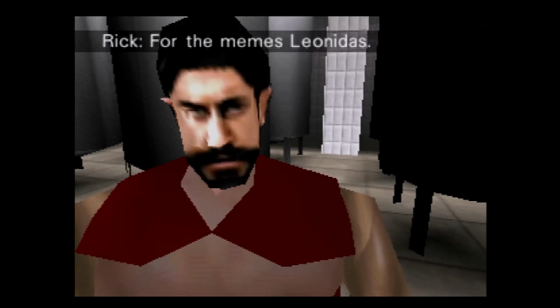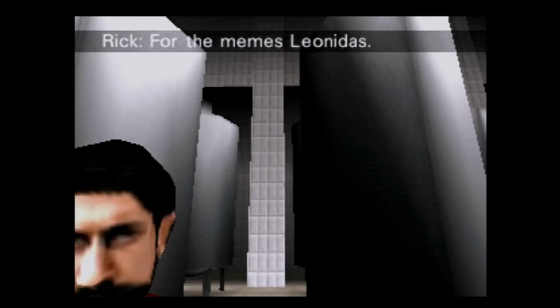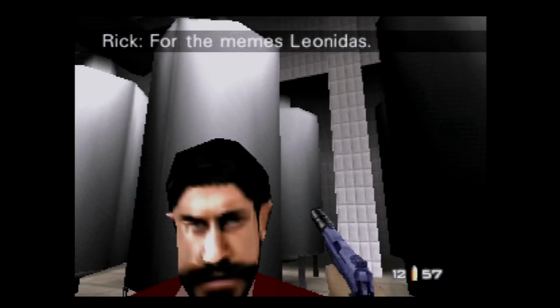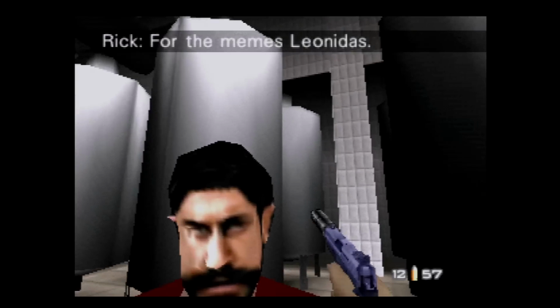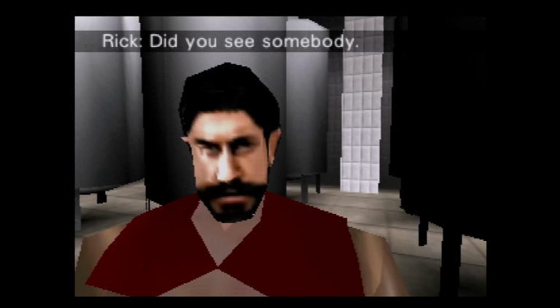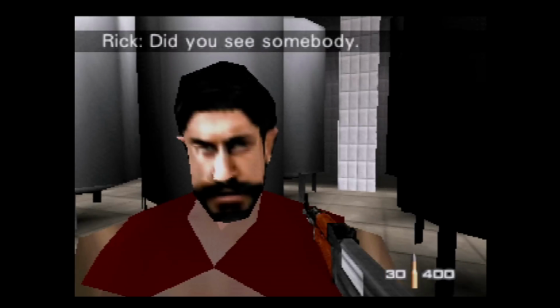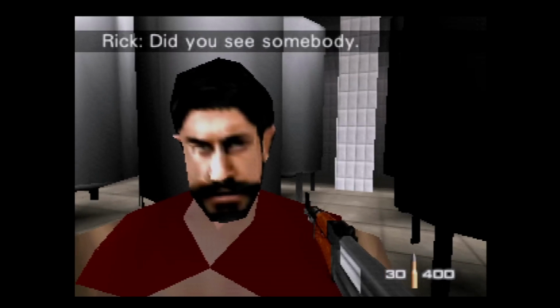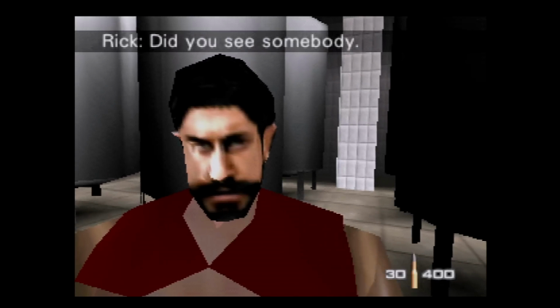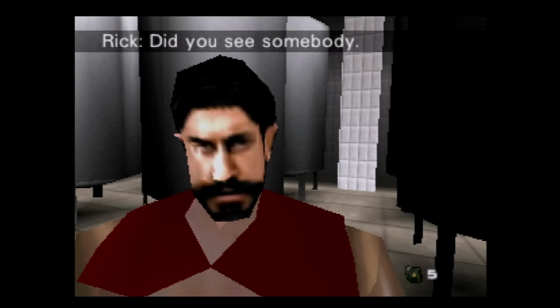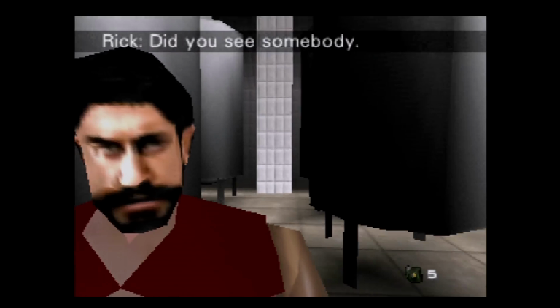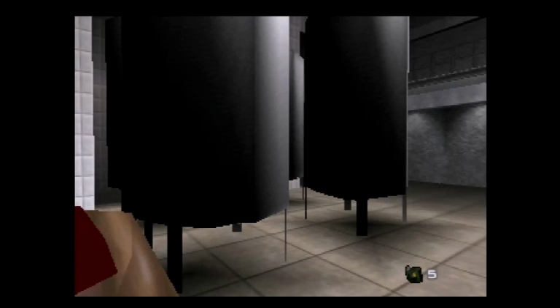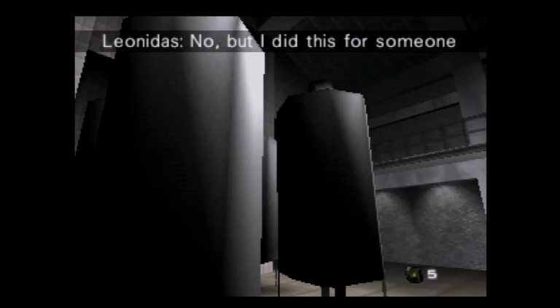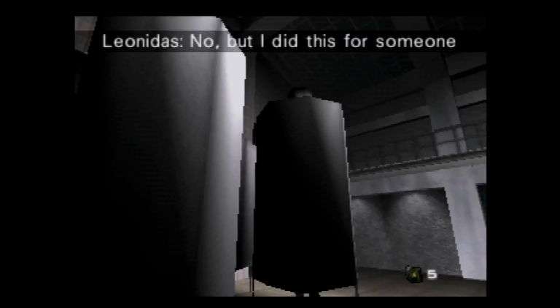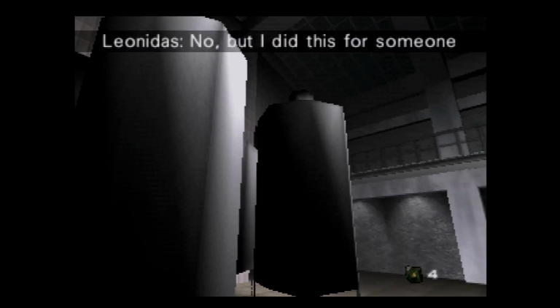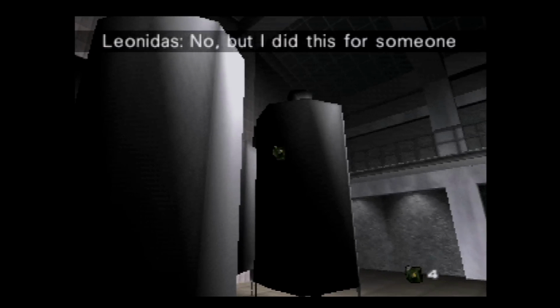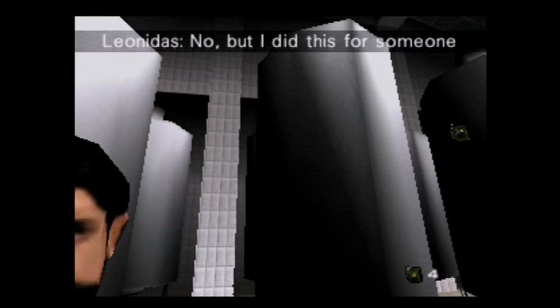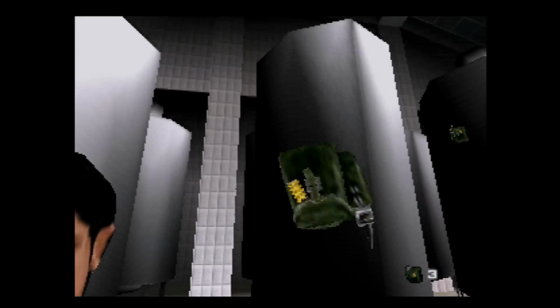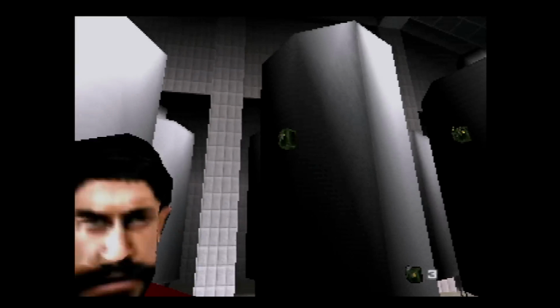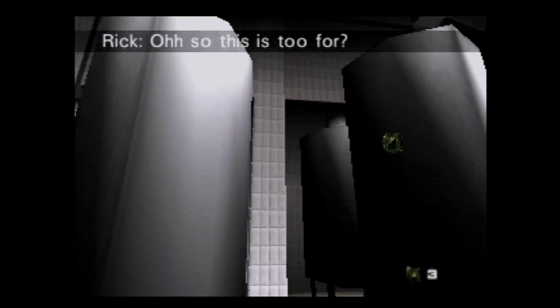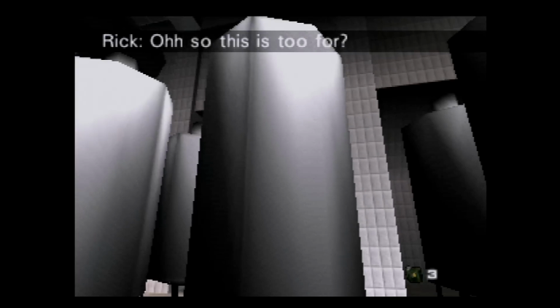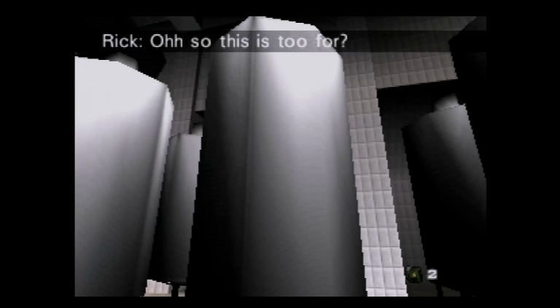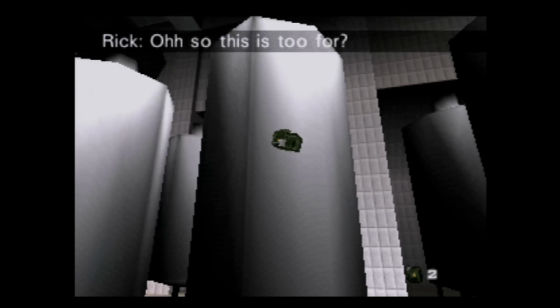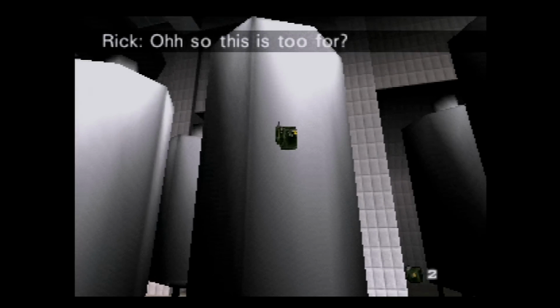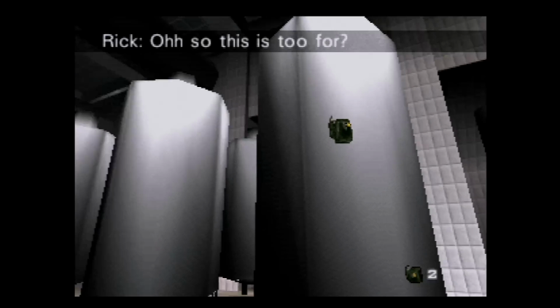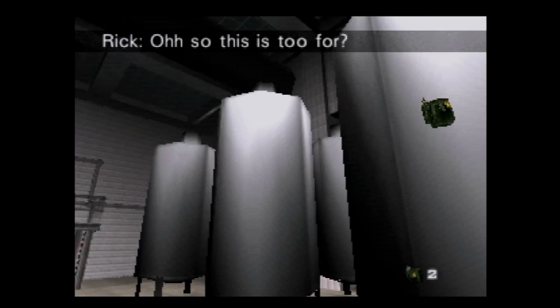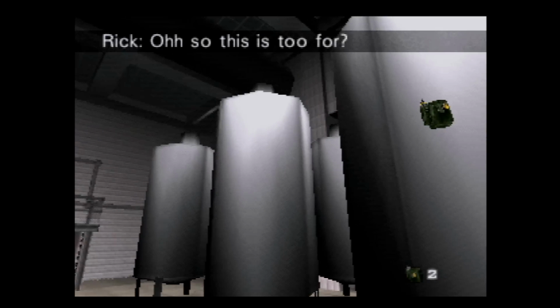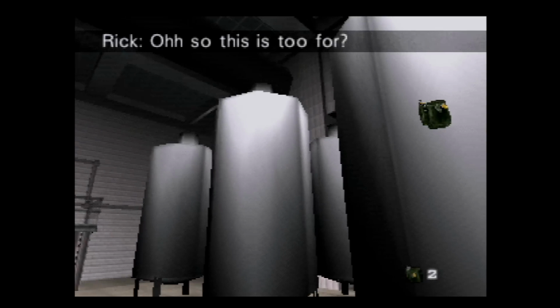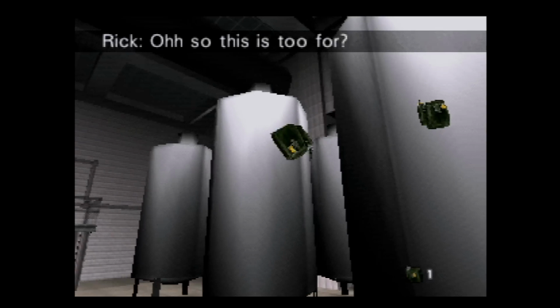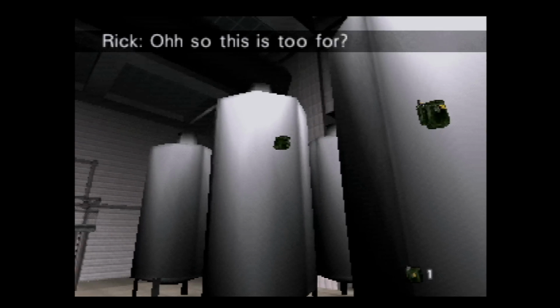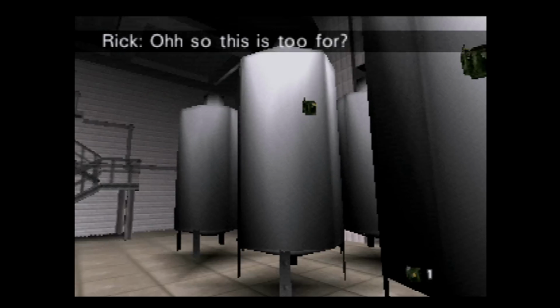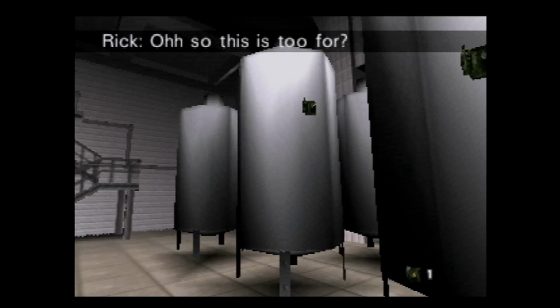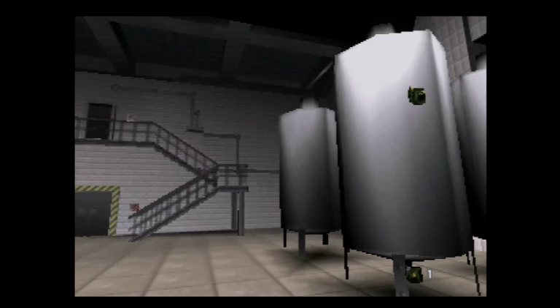I was running into the N64-ified Gerard Butler, and when he shouts this line, I absolutely lost my shit.